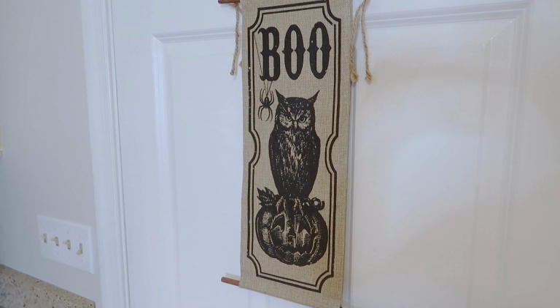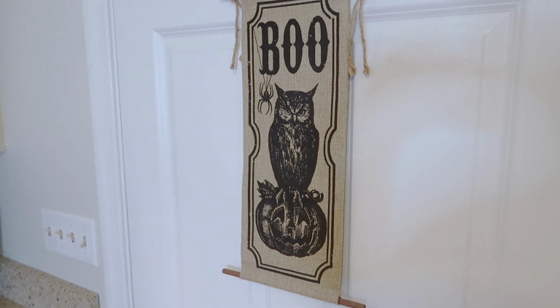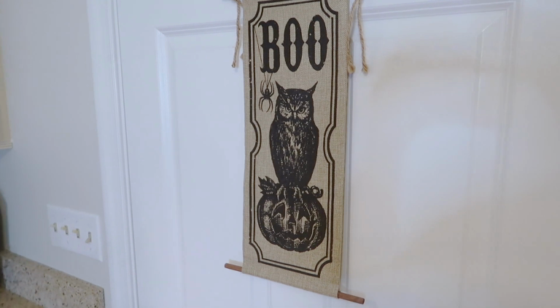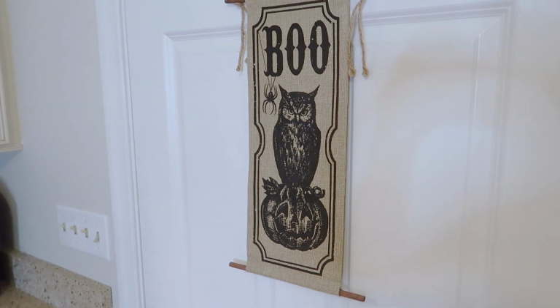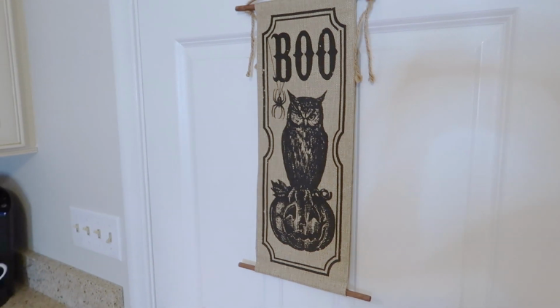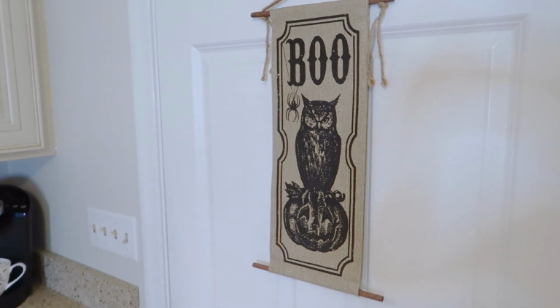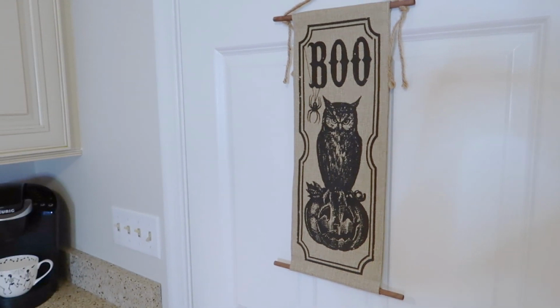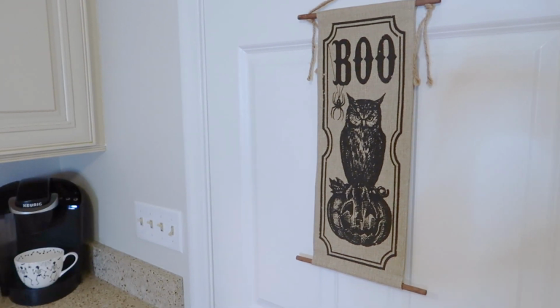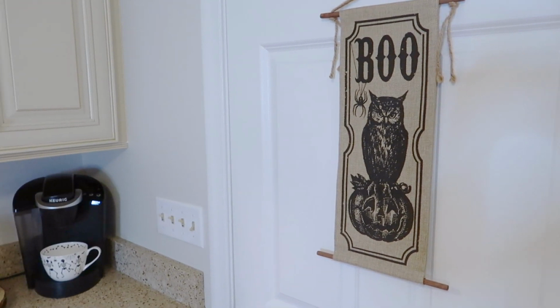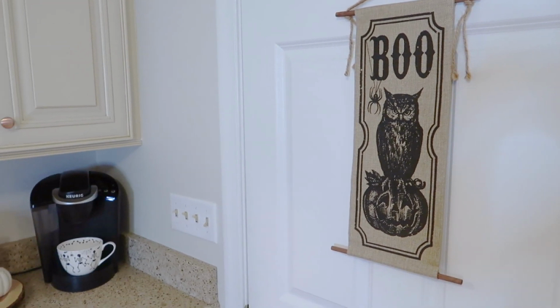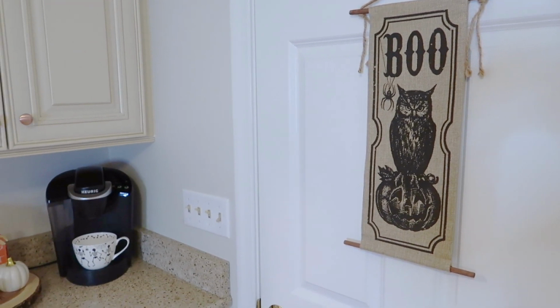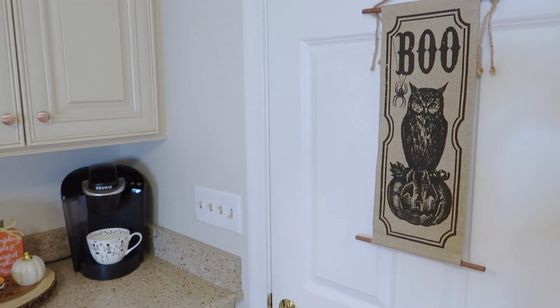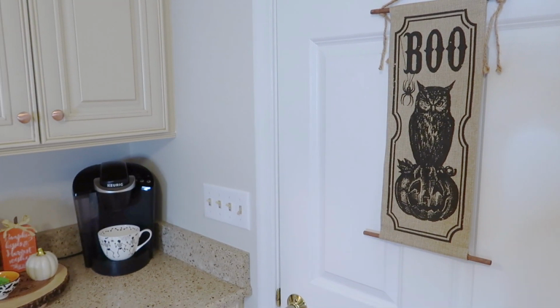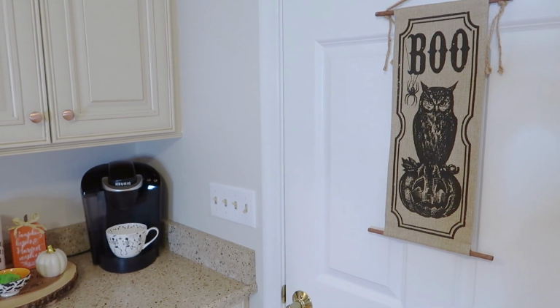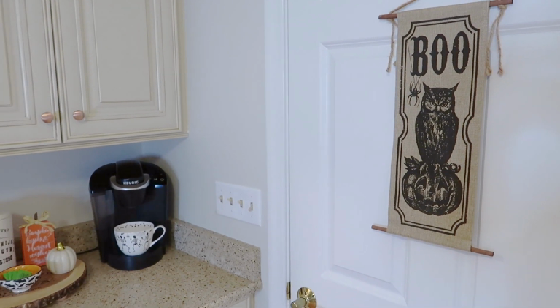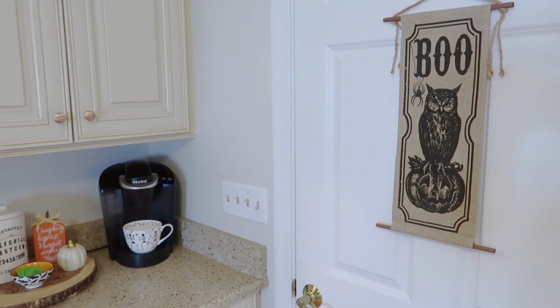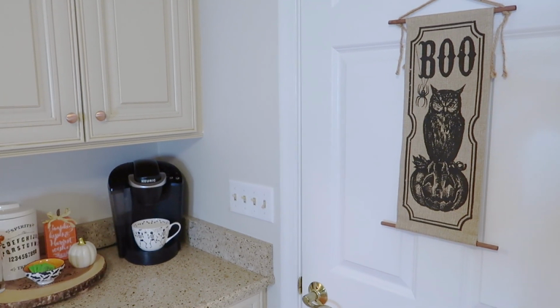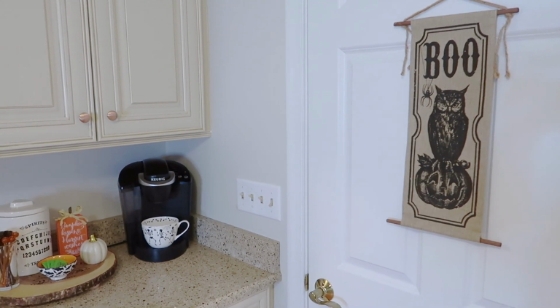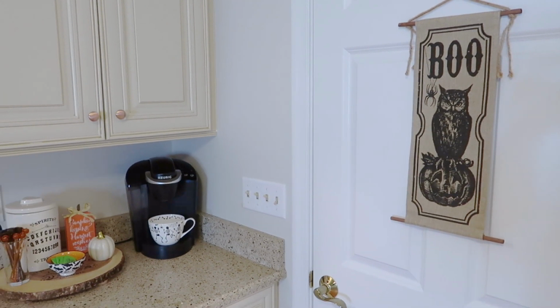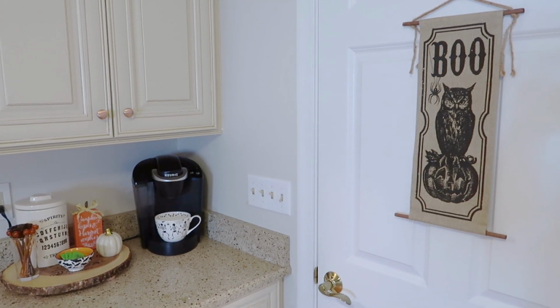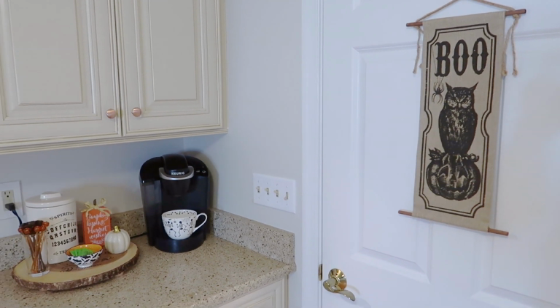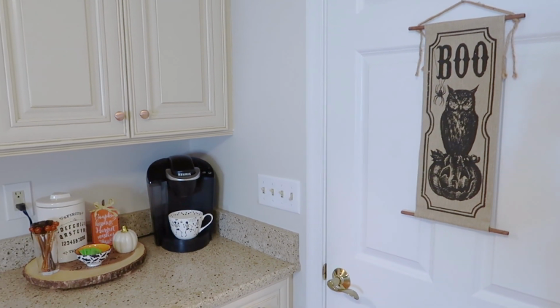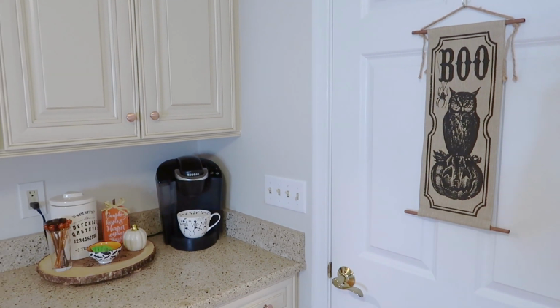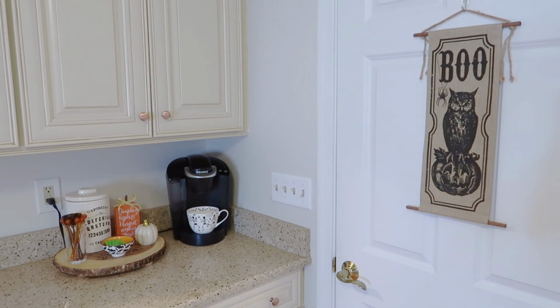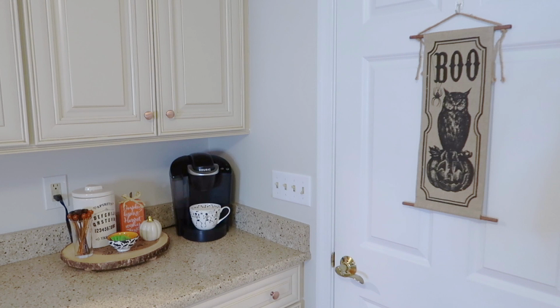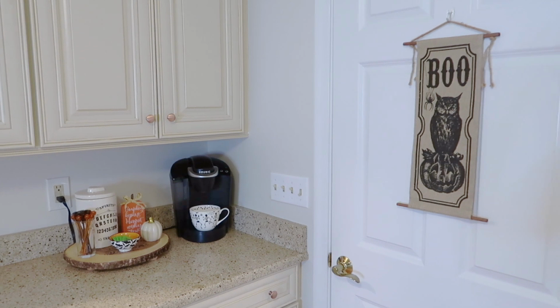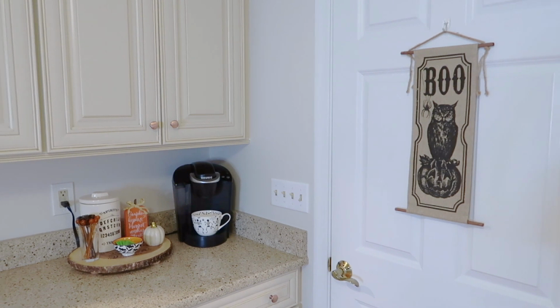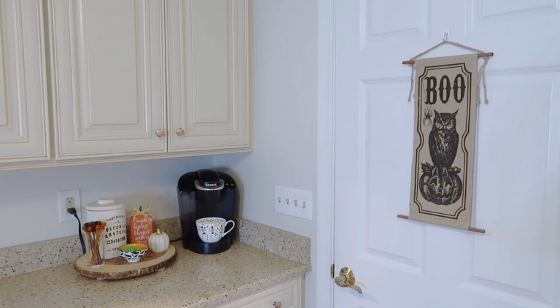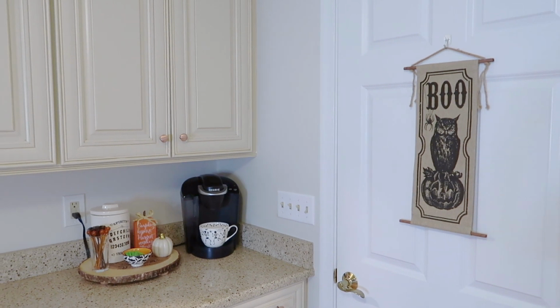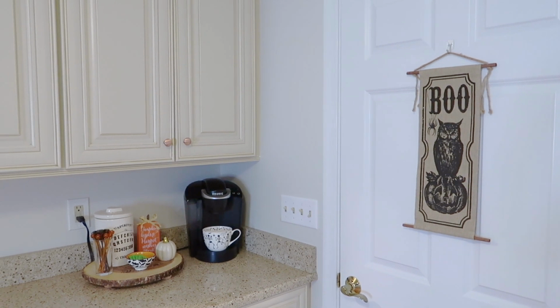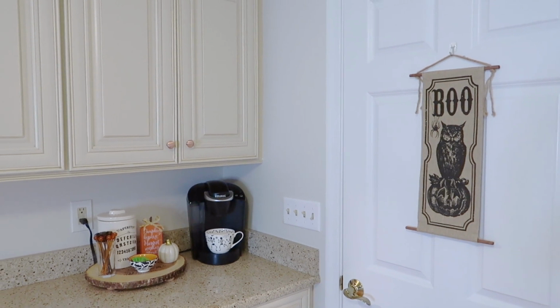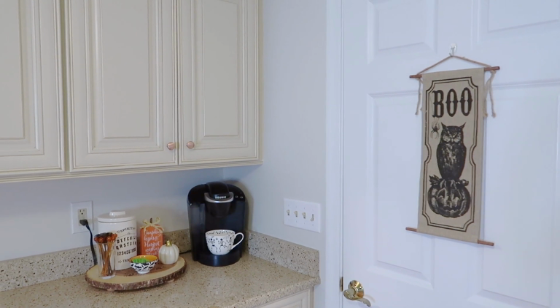I also put this really cute burlap boo sign on the door out to my breezeway. I love the way this looks.